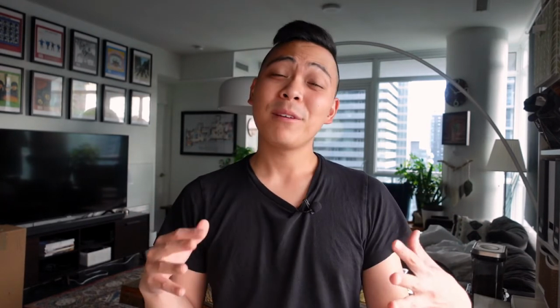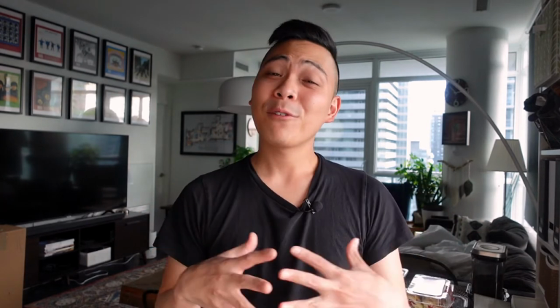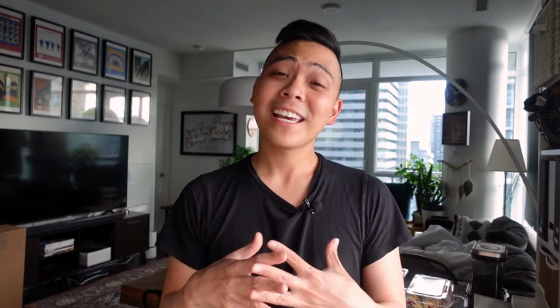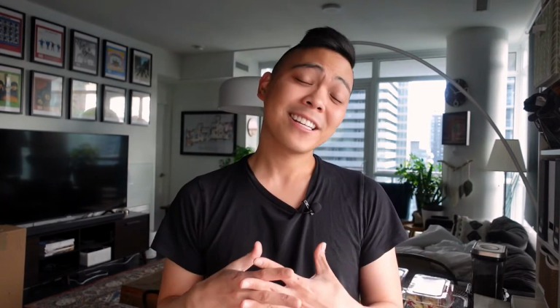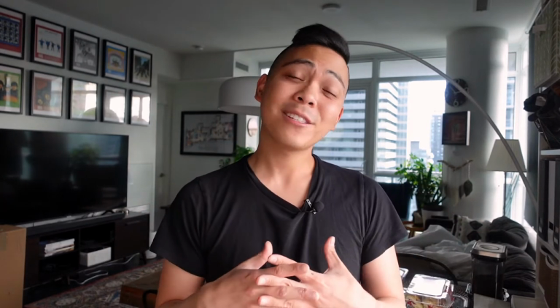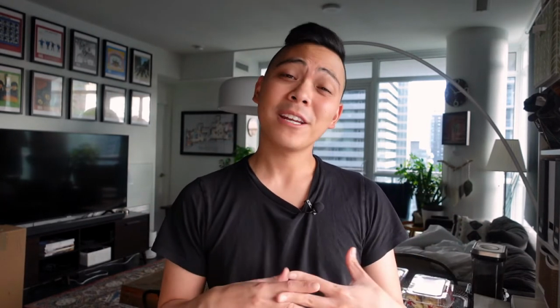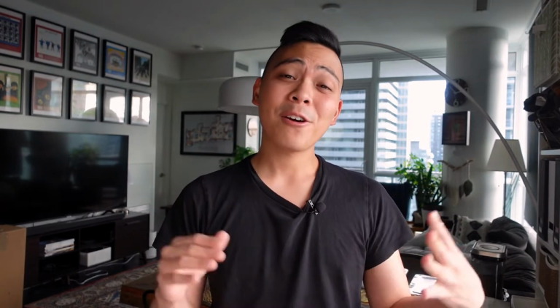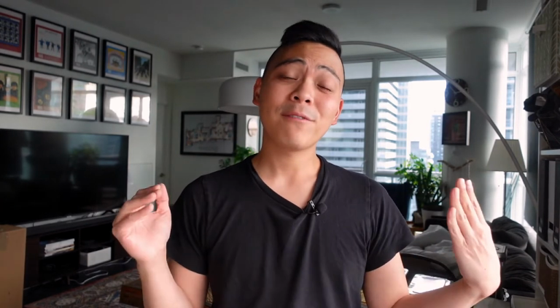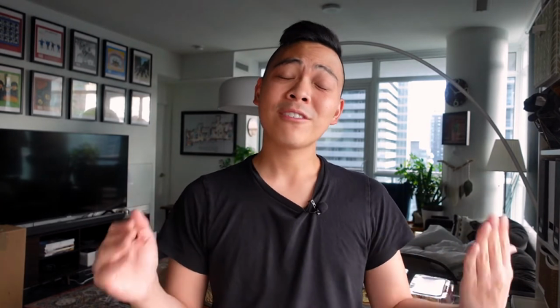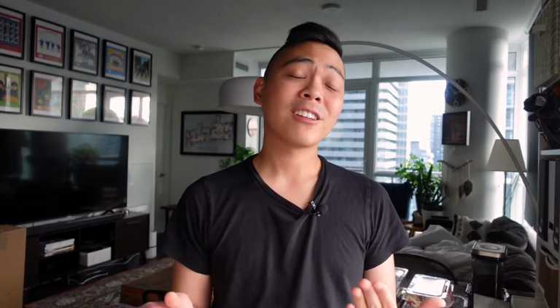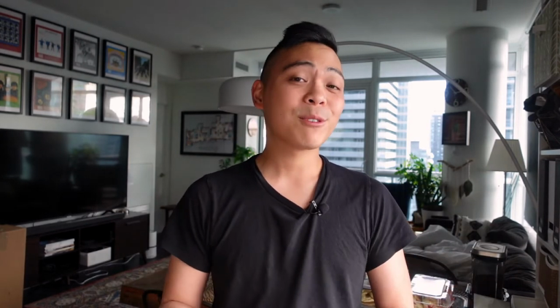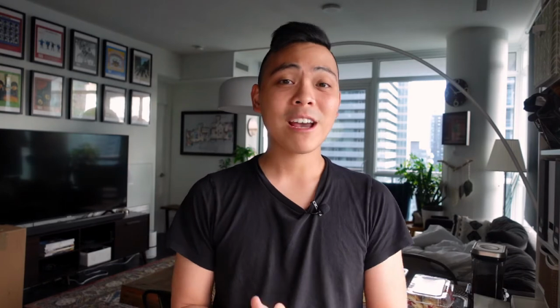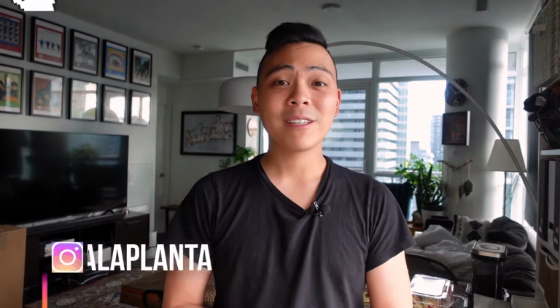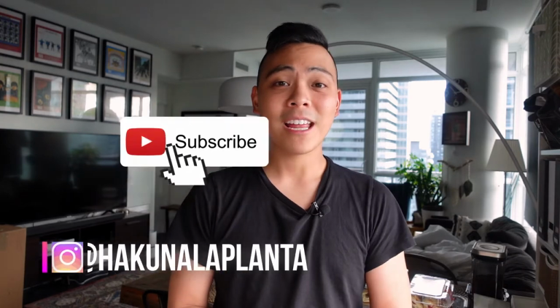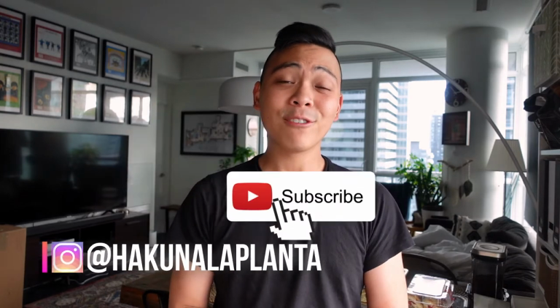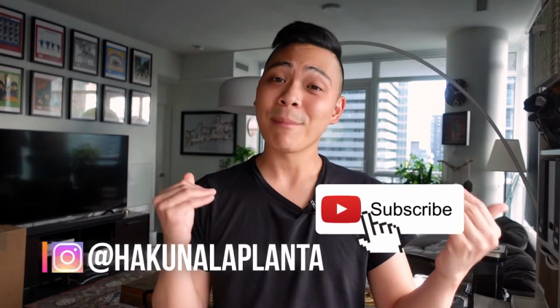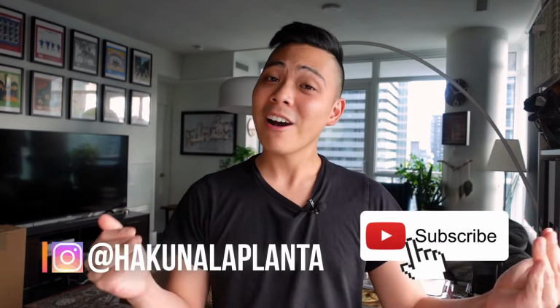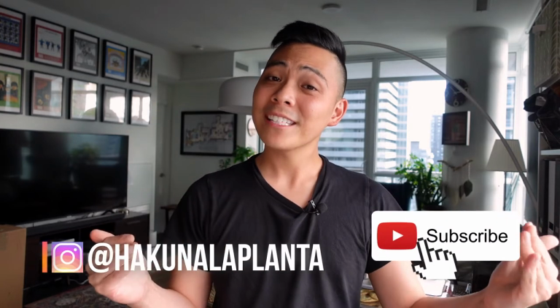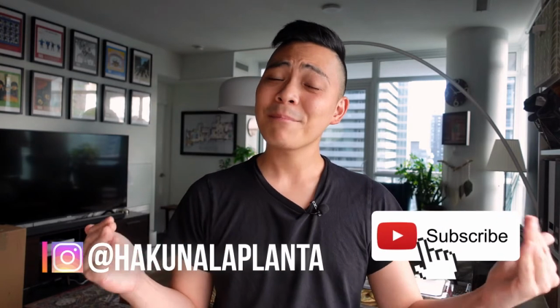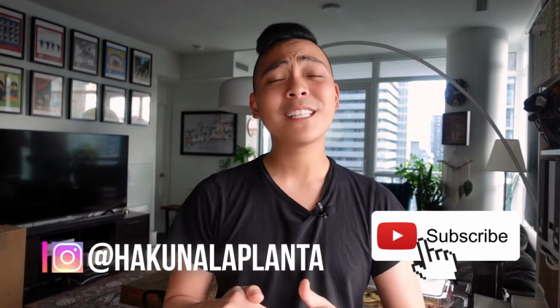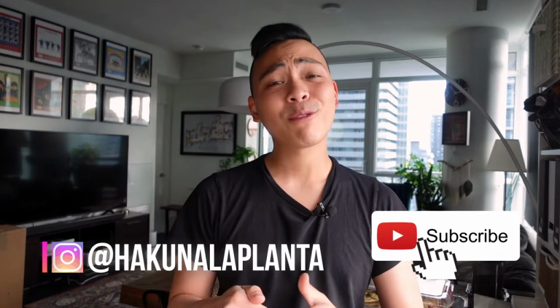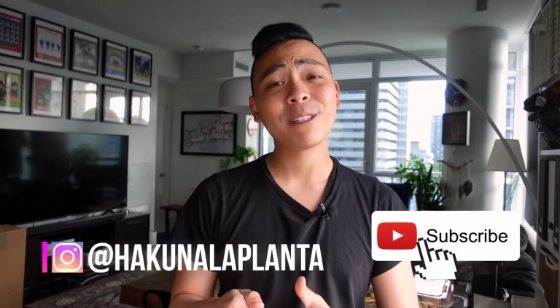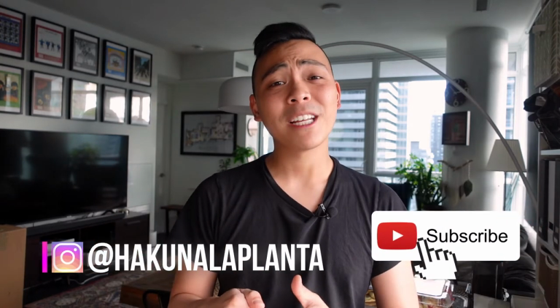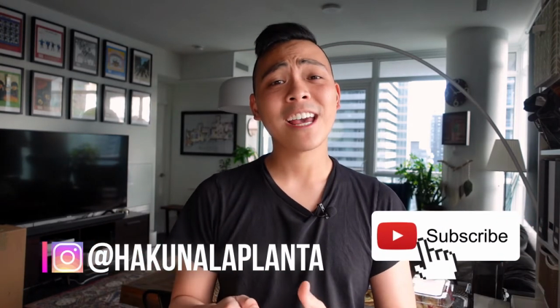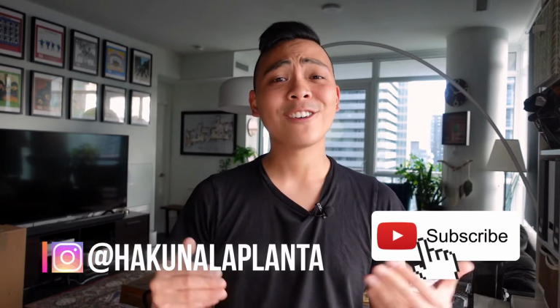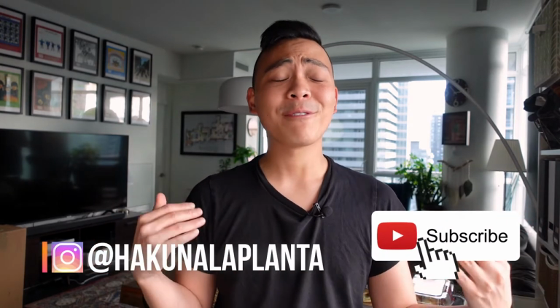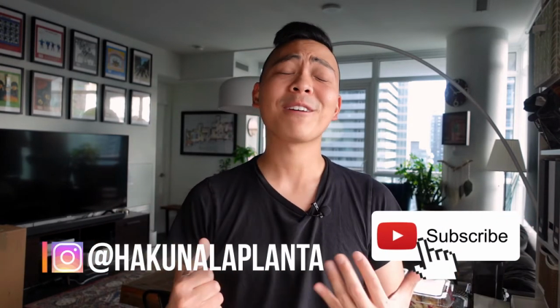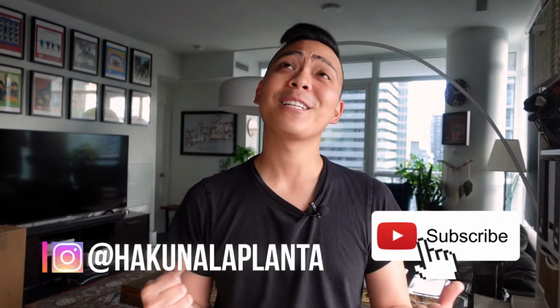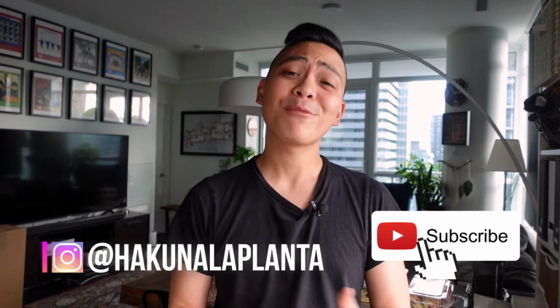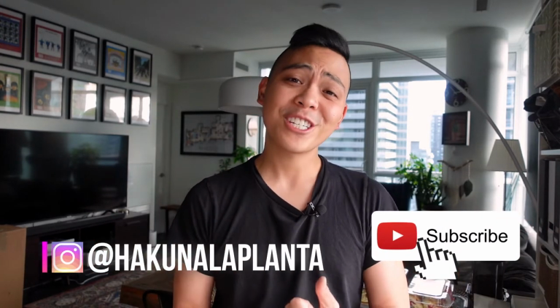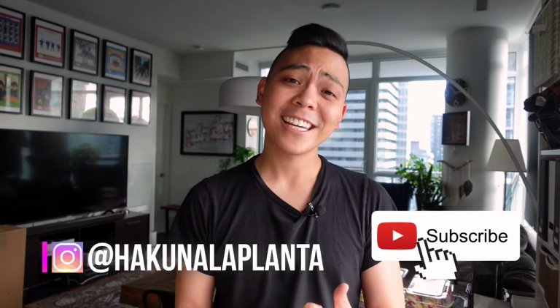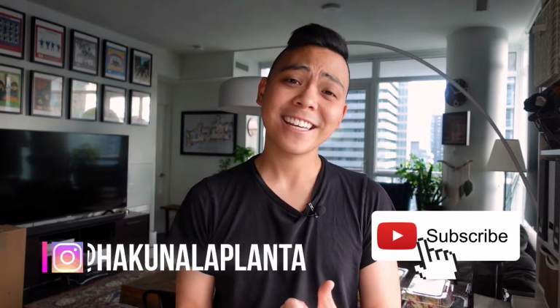Before I get into this video, if you're not subscribed yet and you like my content, please subscribe to my channel. I would greatly appreciate it.